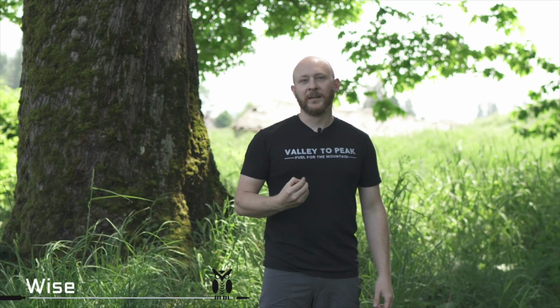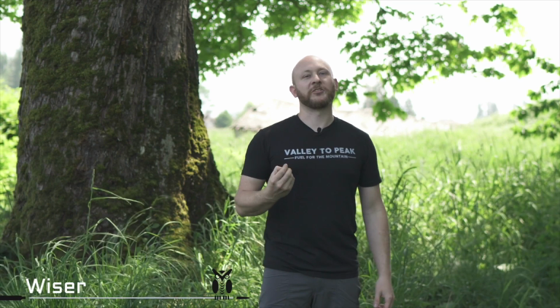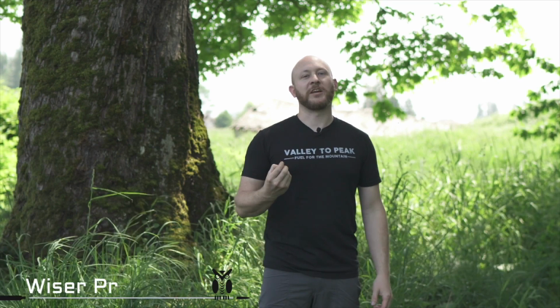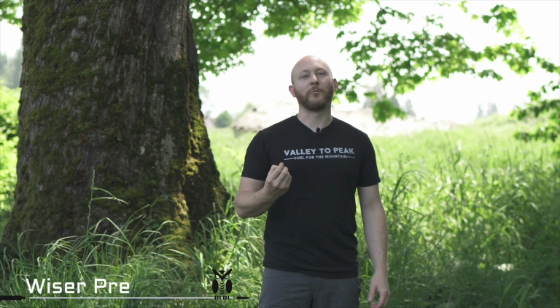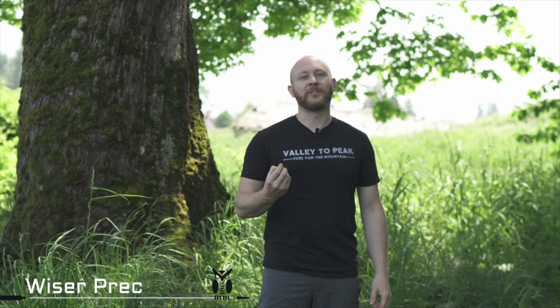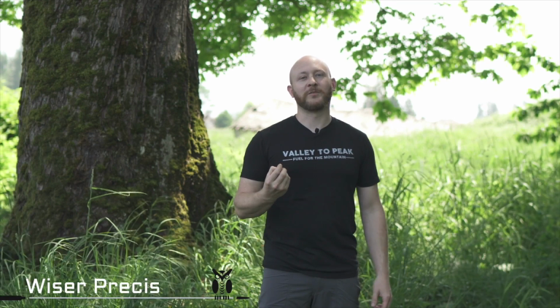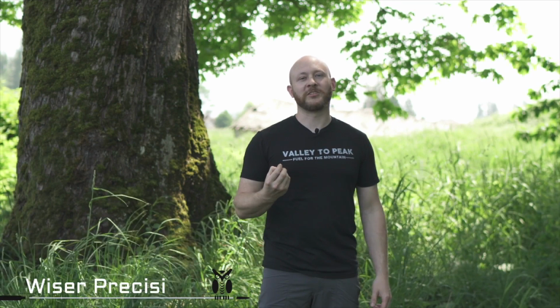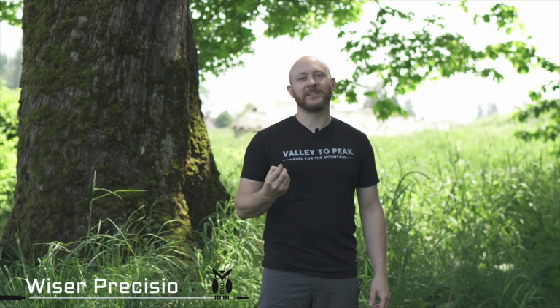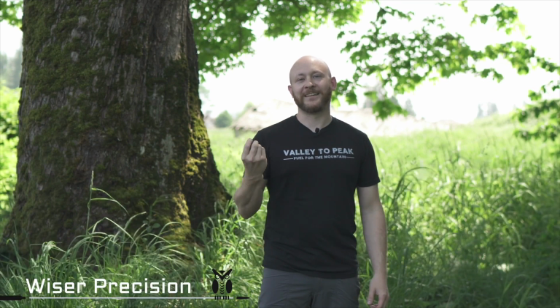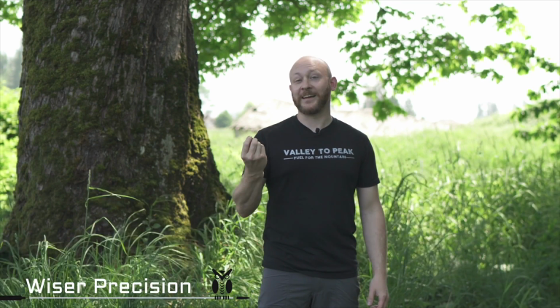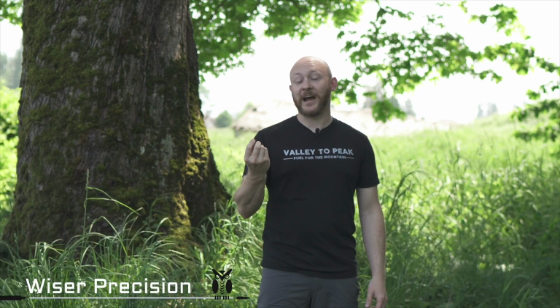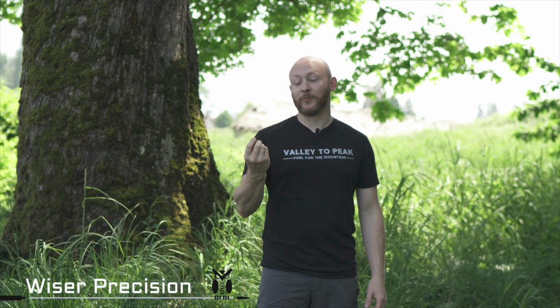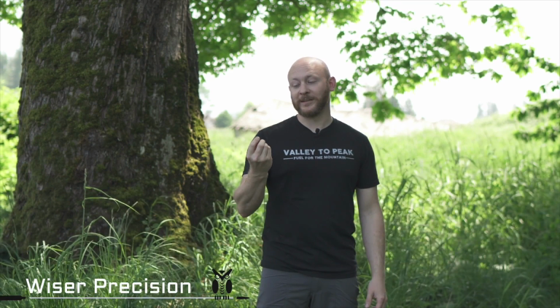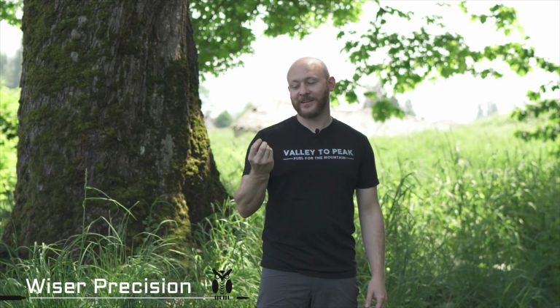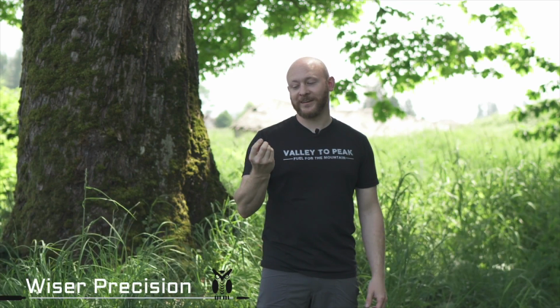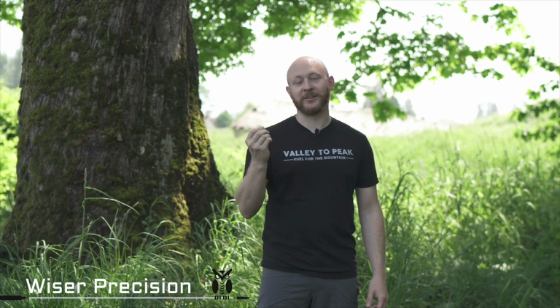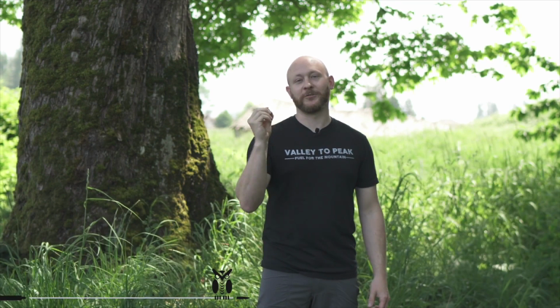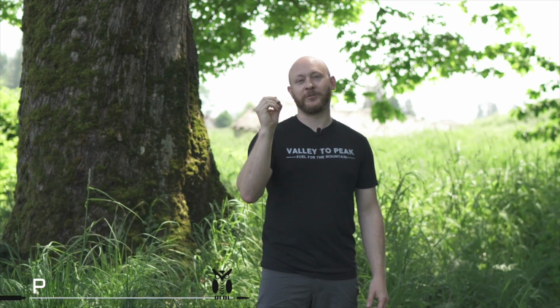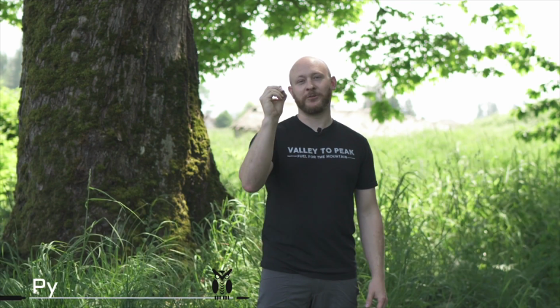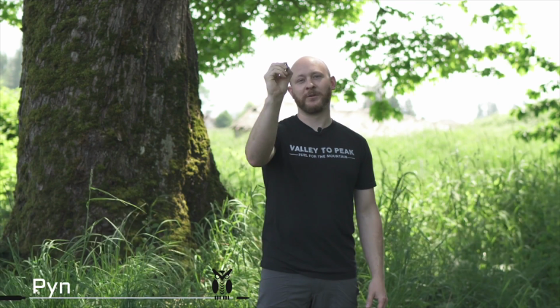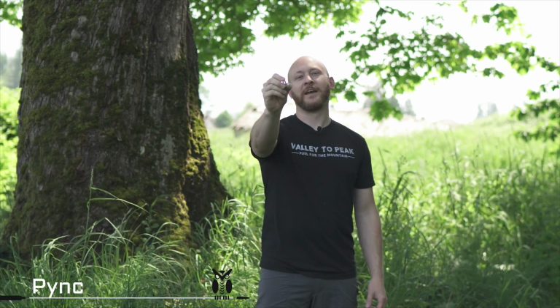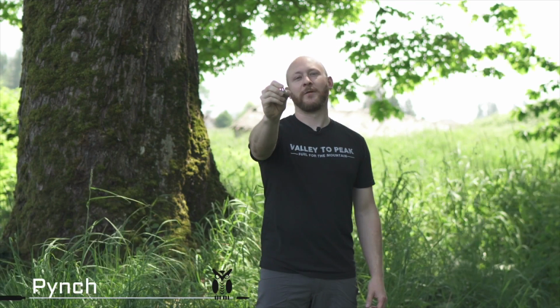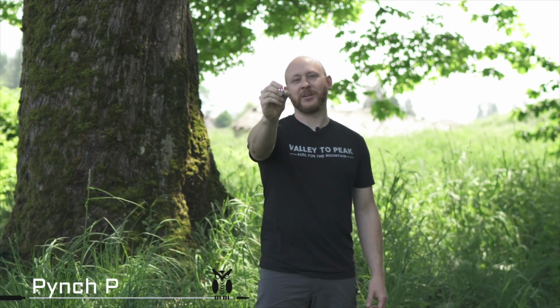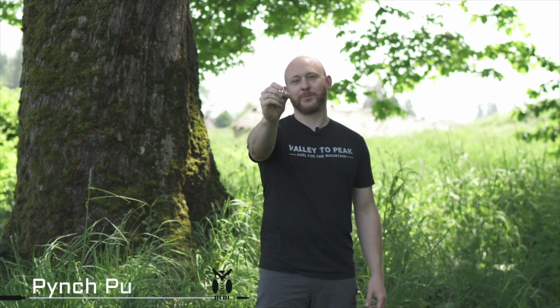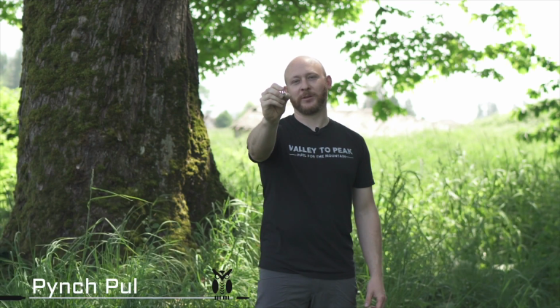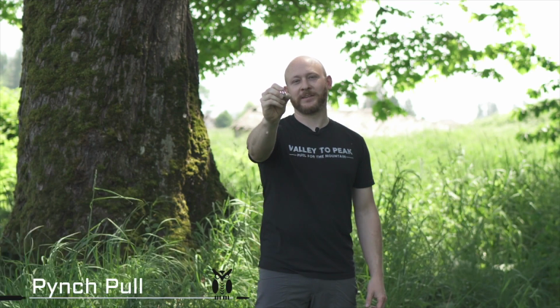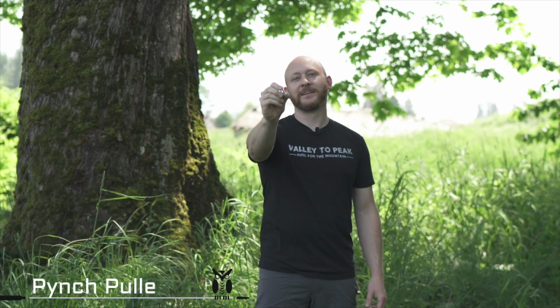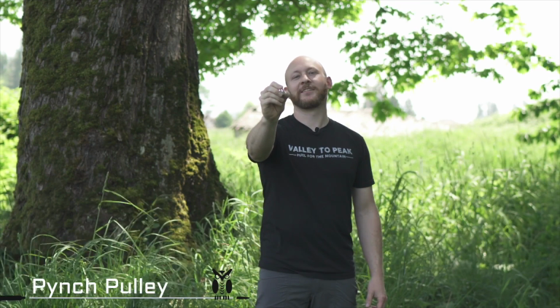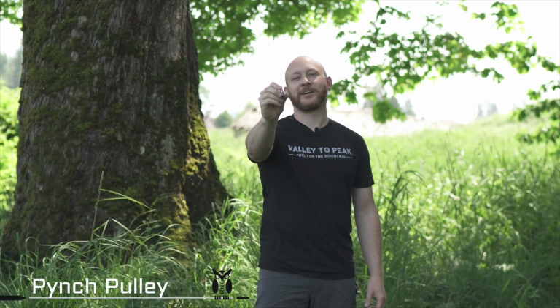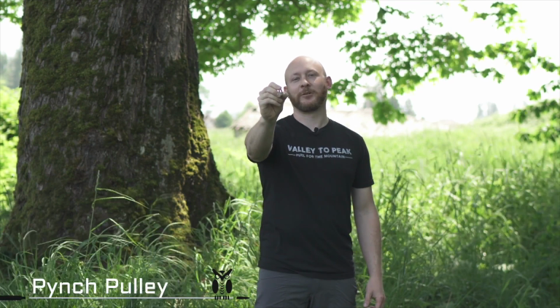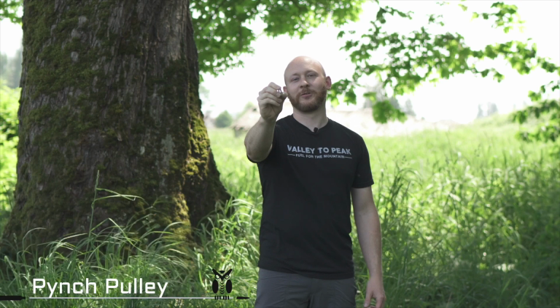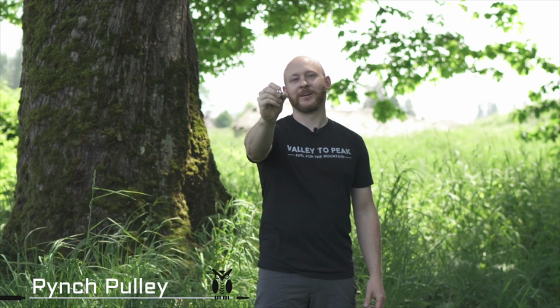This is Shane from Weiser Precision and today I'm really excited to introduce to you the Pinch Pulley. Let's take a closer look.